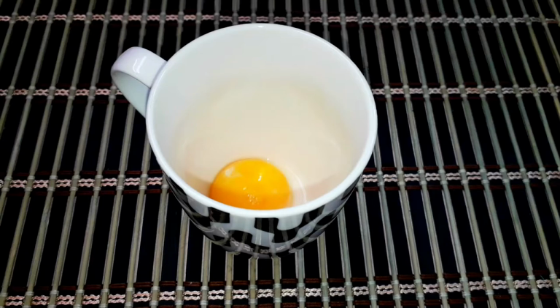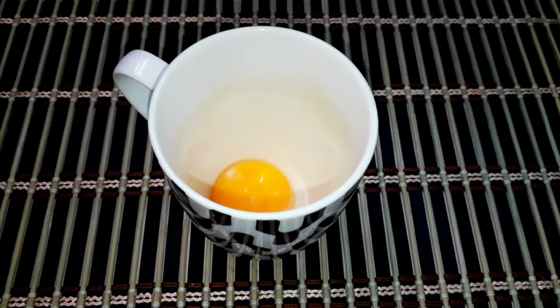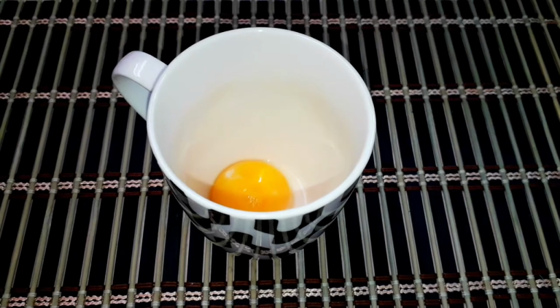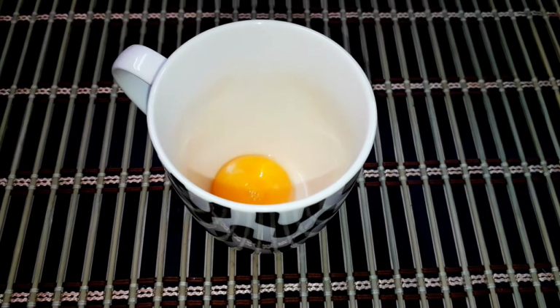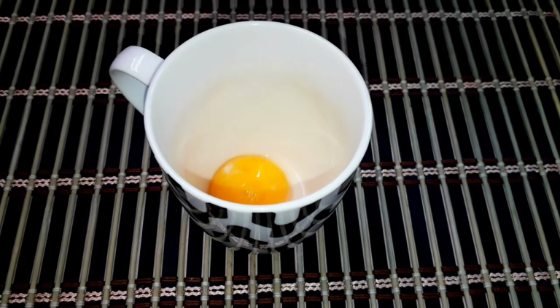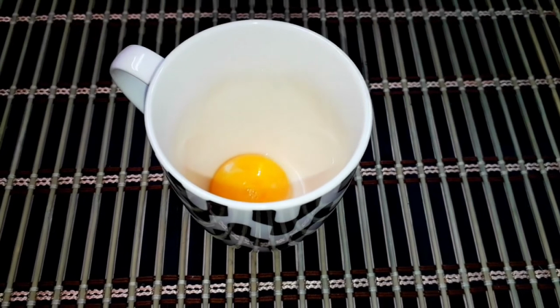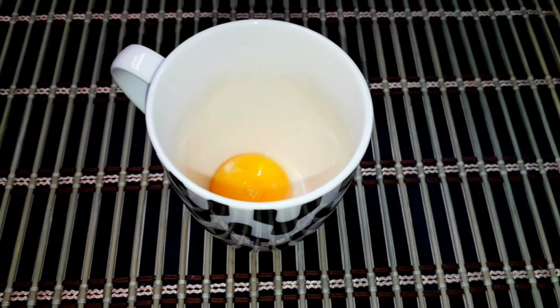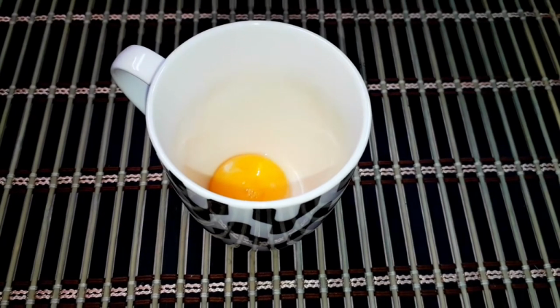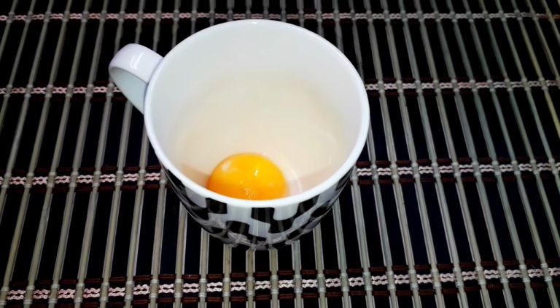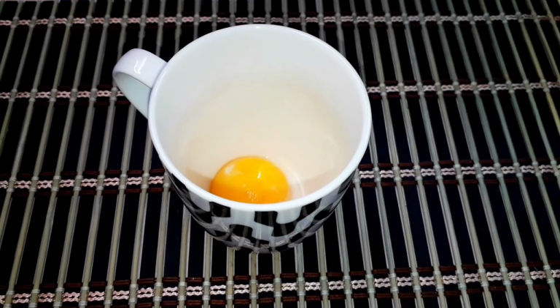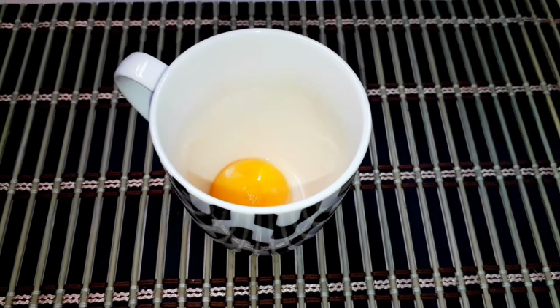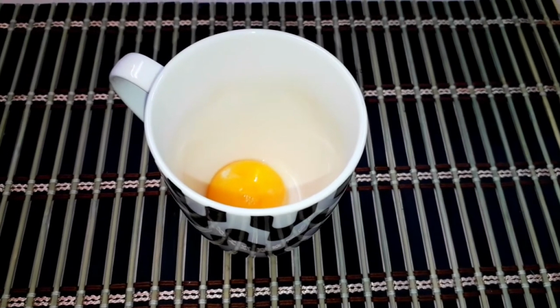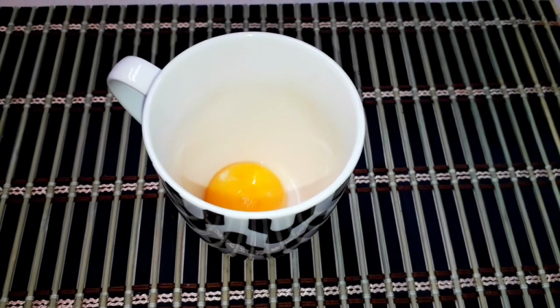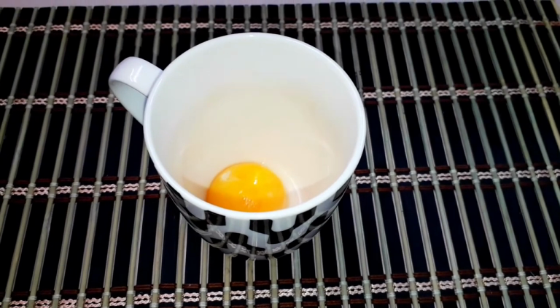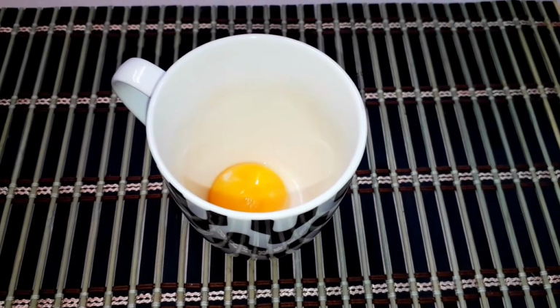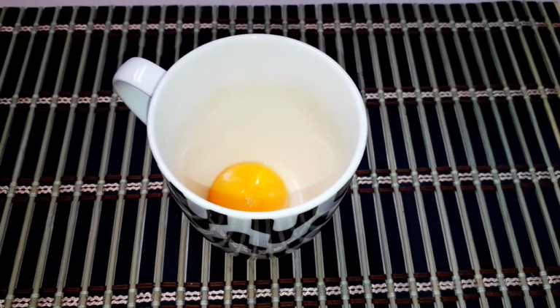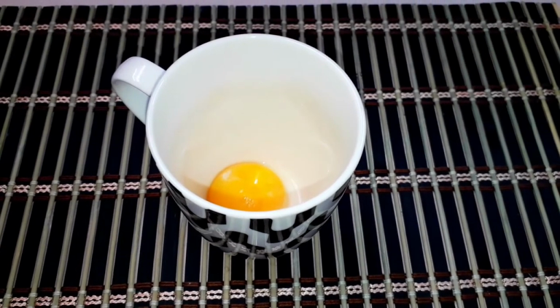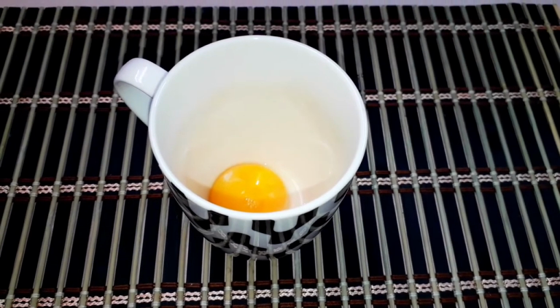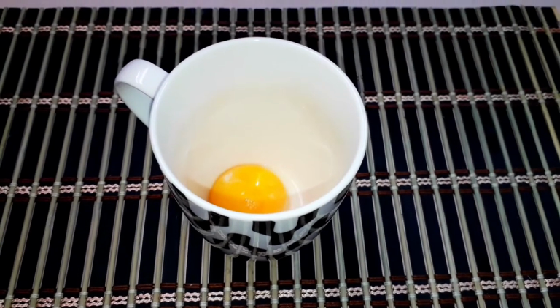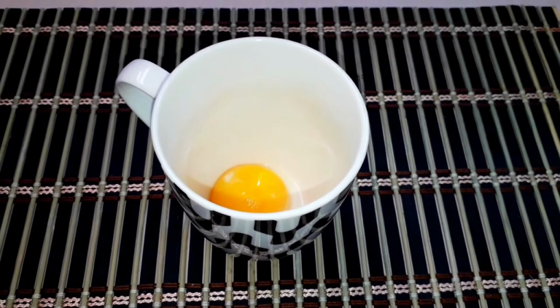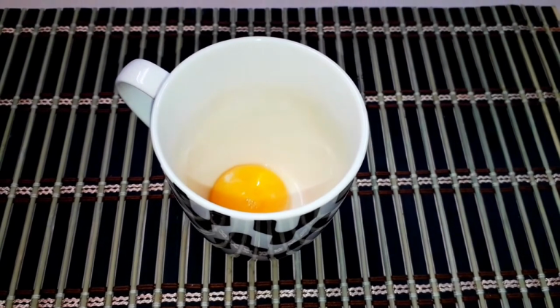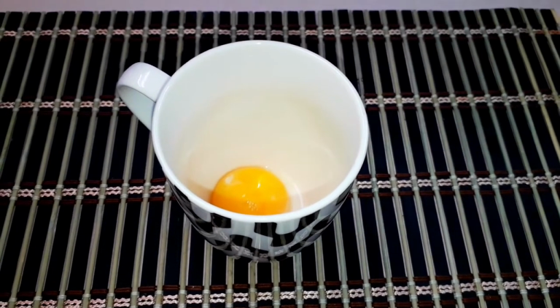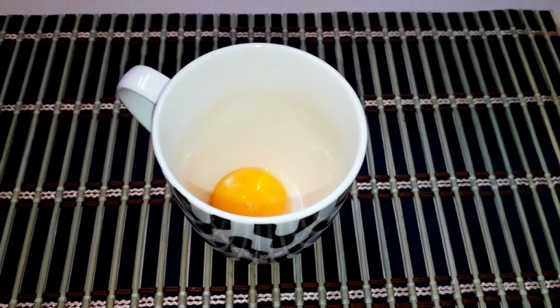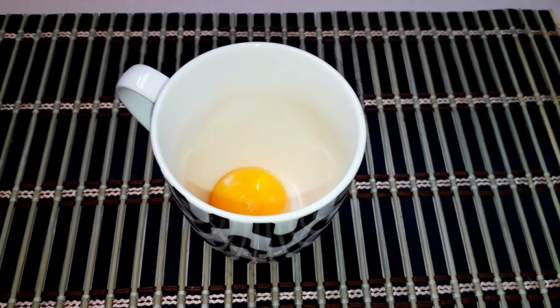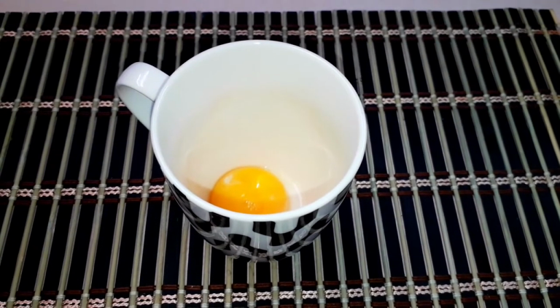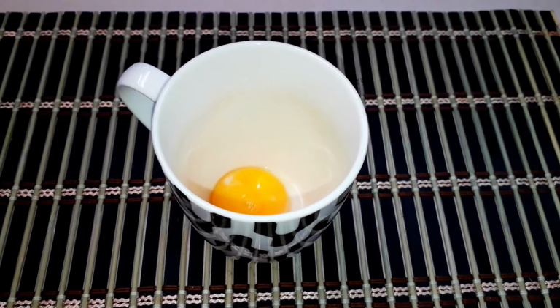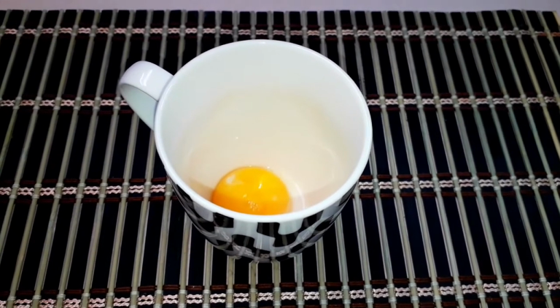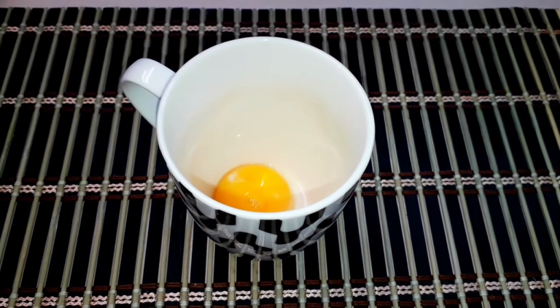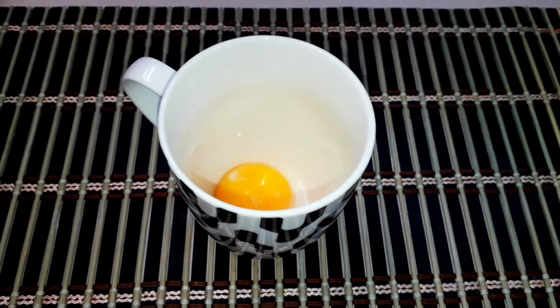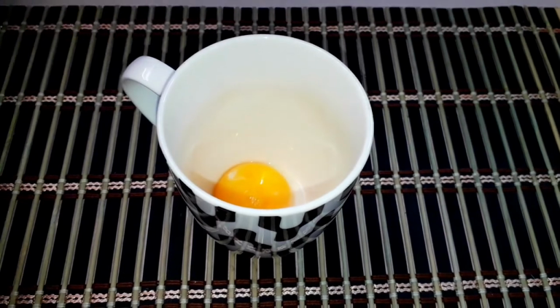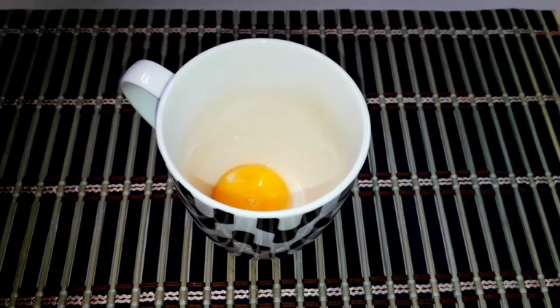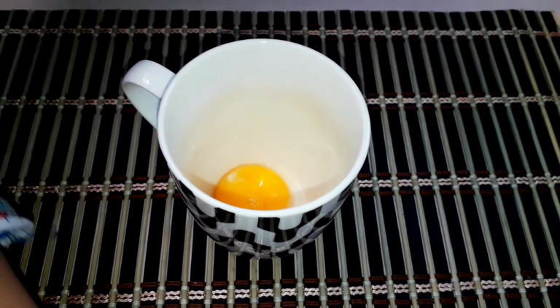Hi everybody, it's me, Reba again, and today I'm going to be teaching you how to make easy chocolate chip cookies in a cup.